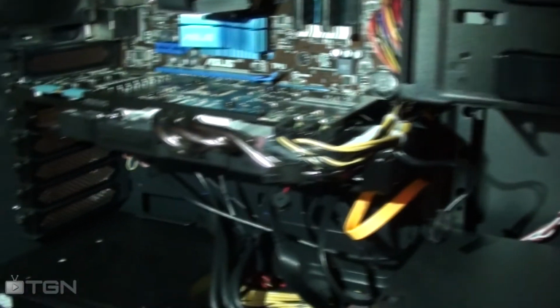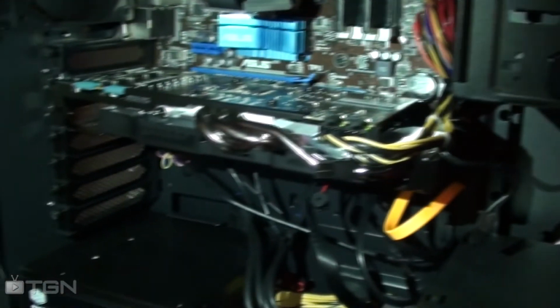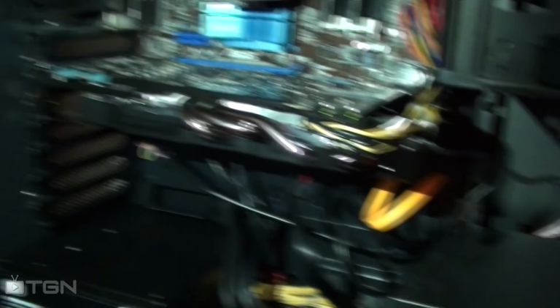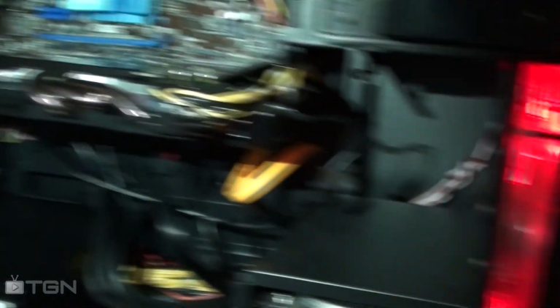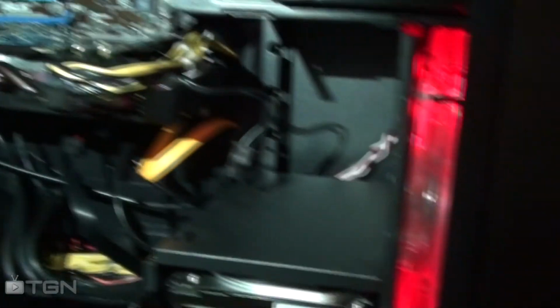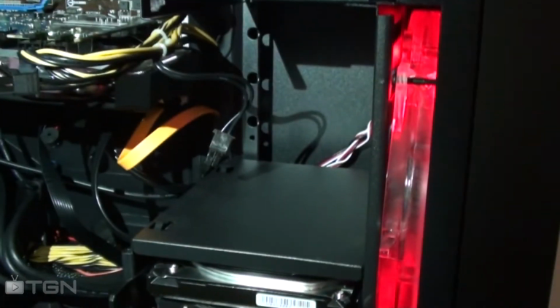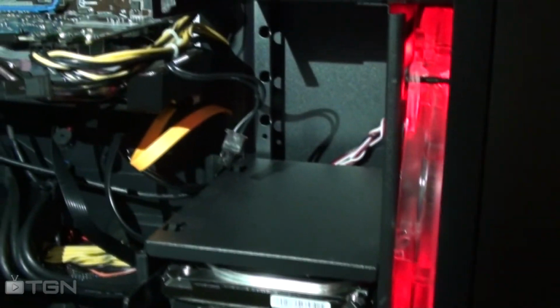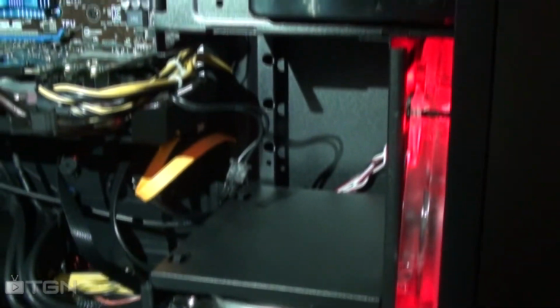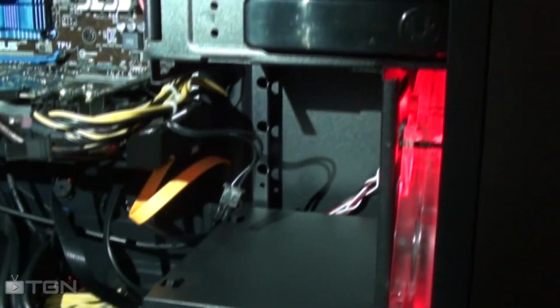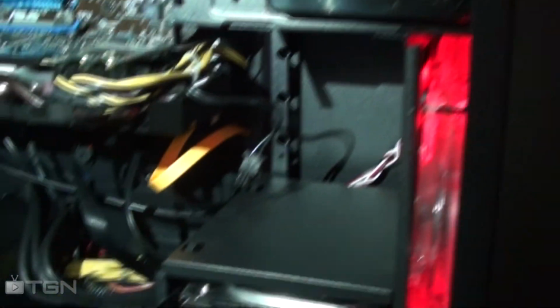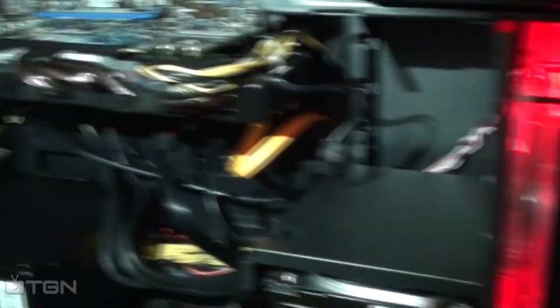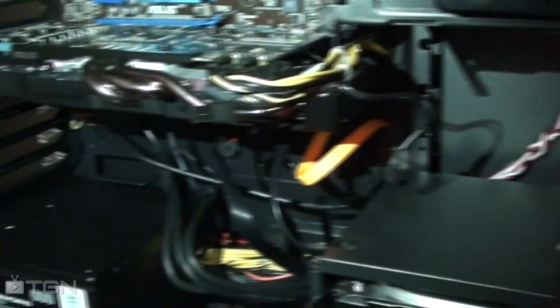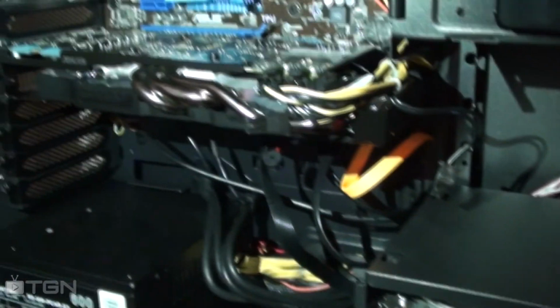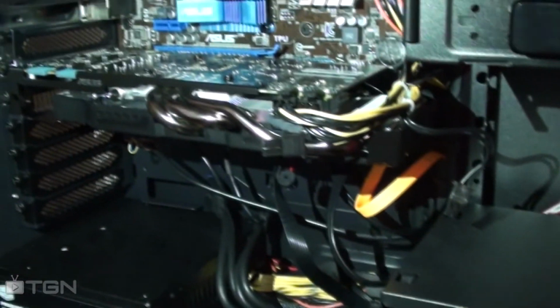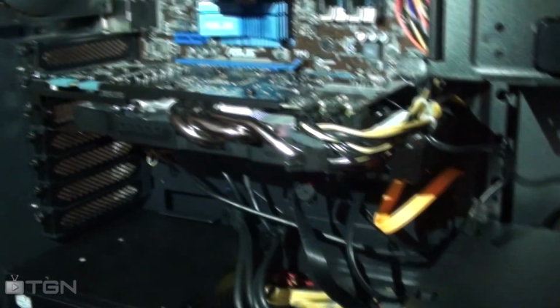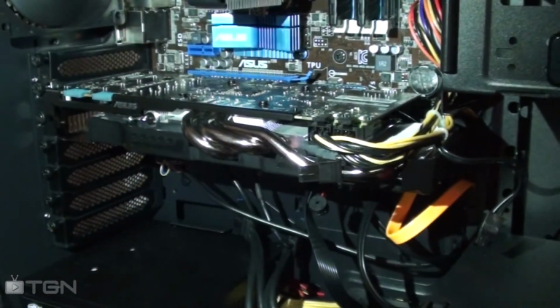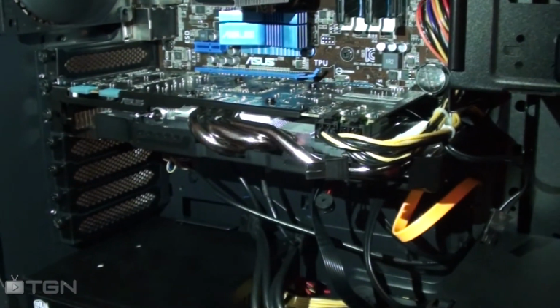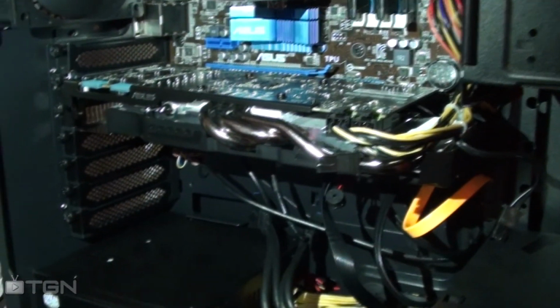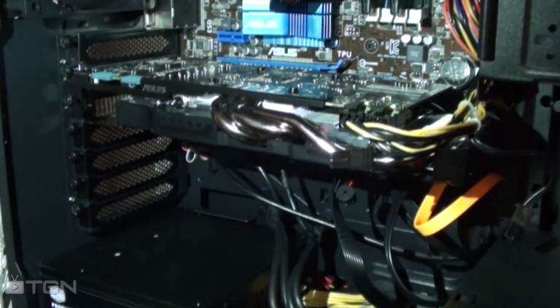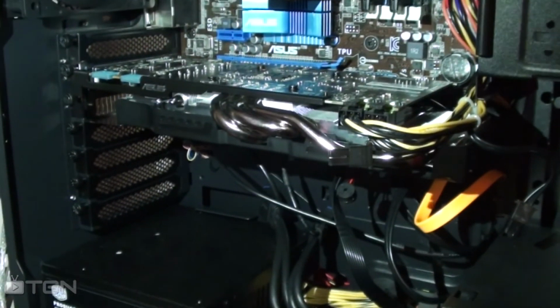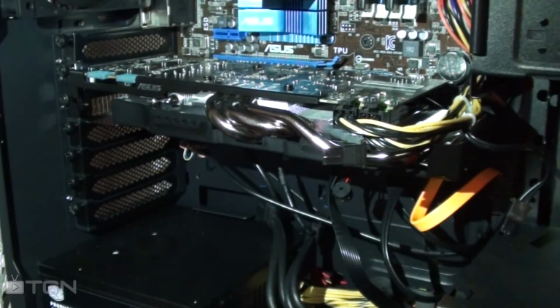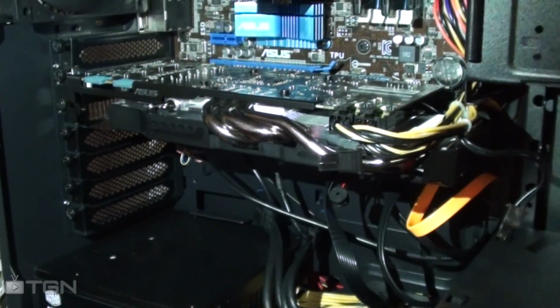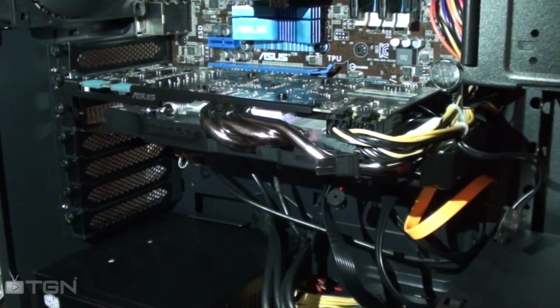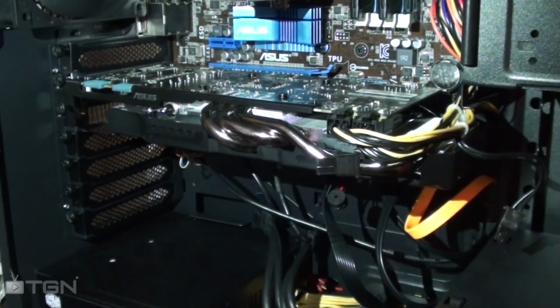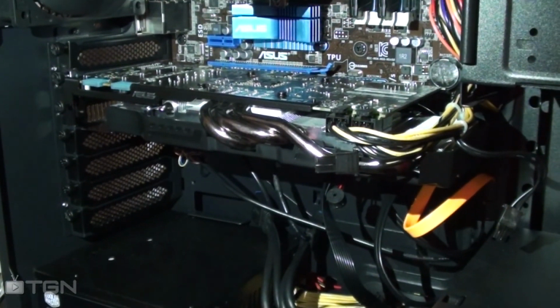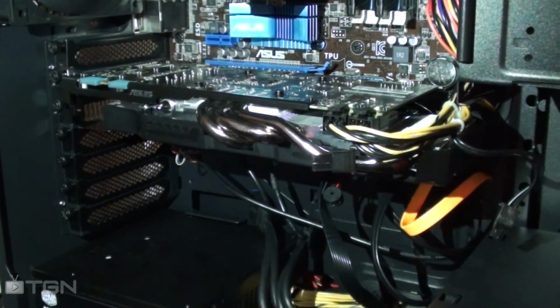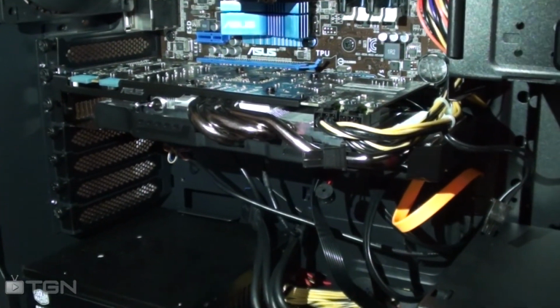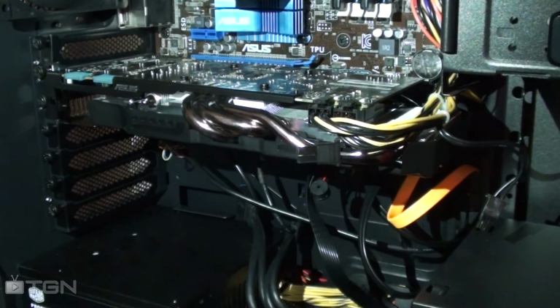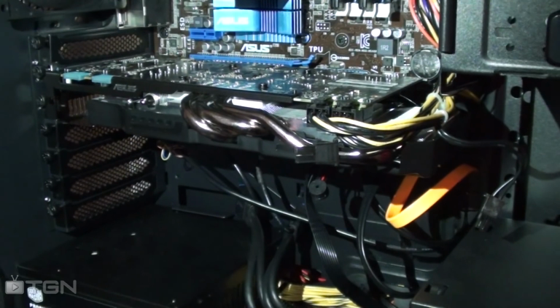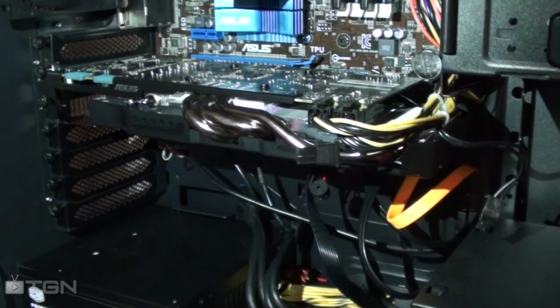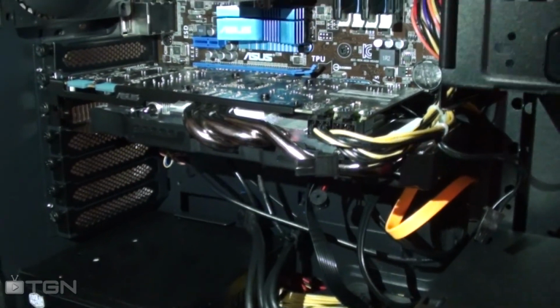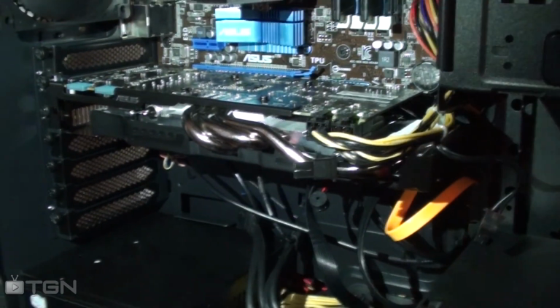Just a little update — there is the card in there. I had to take out a hard drive section just to fit it in there, but it's in there.